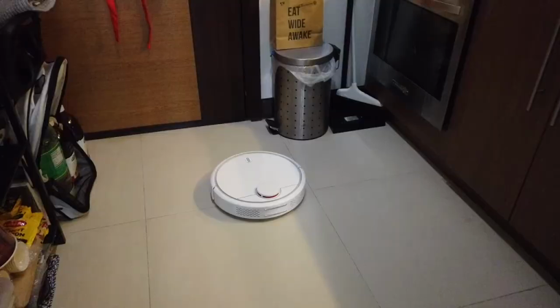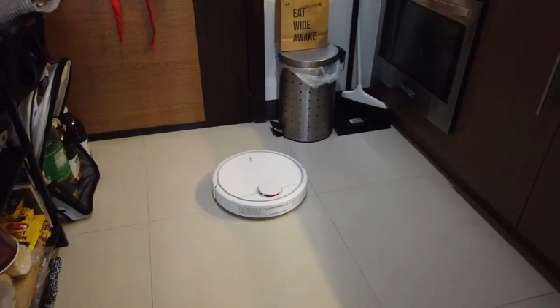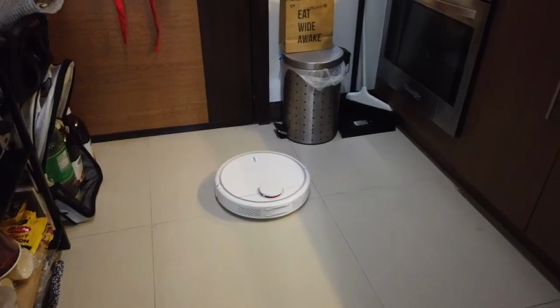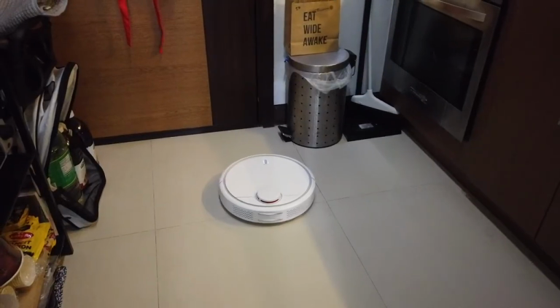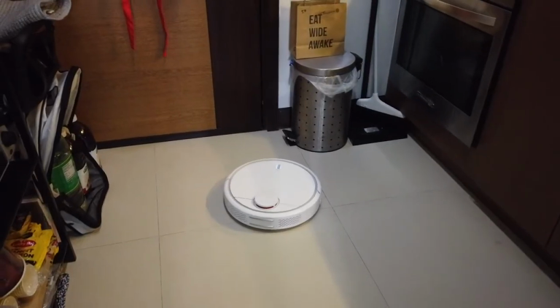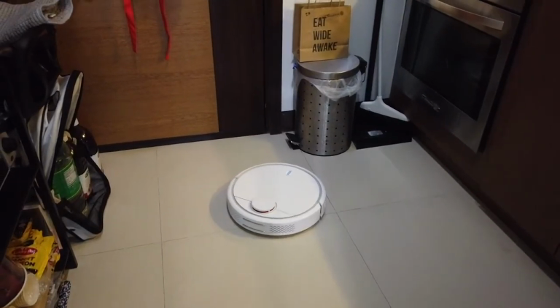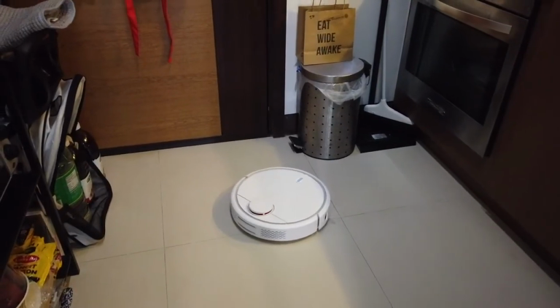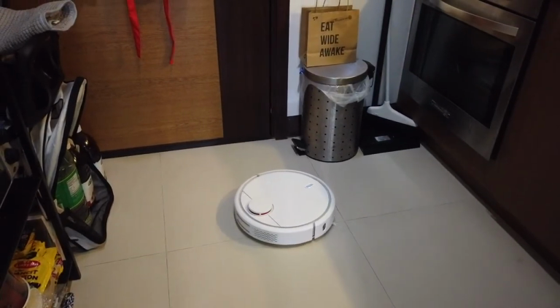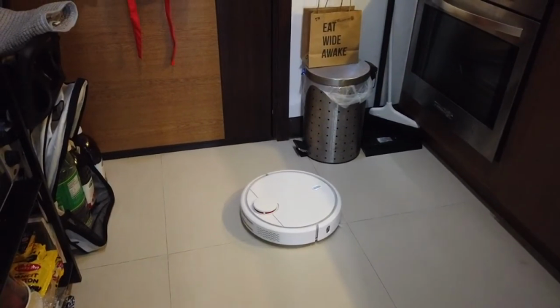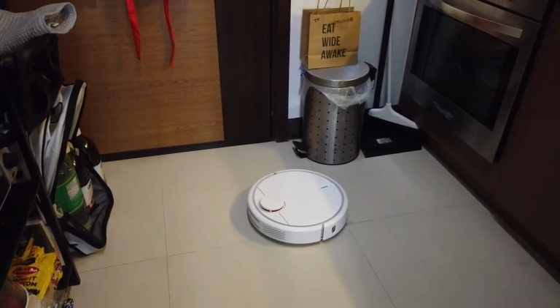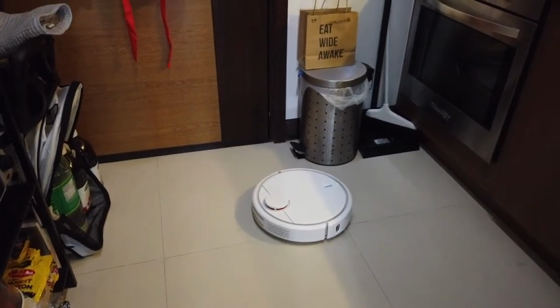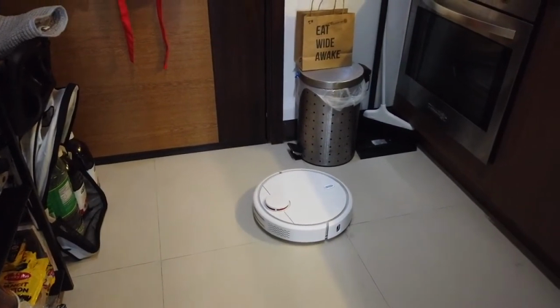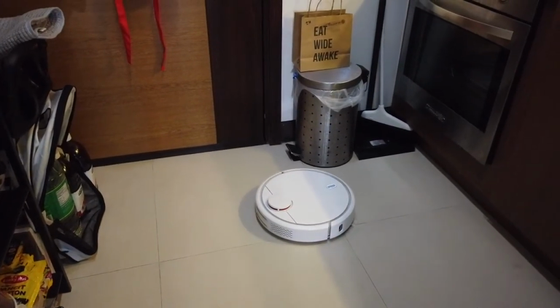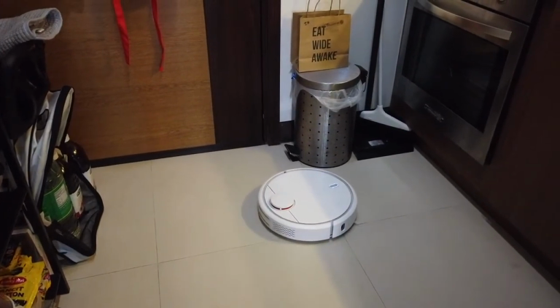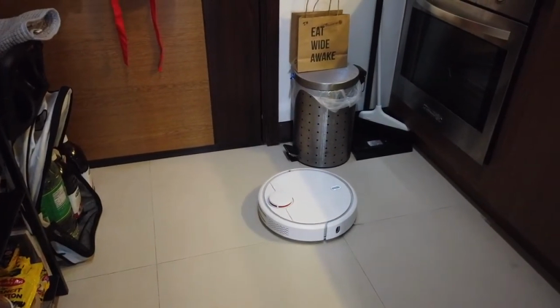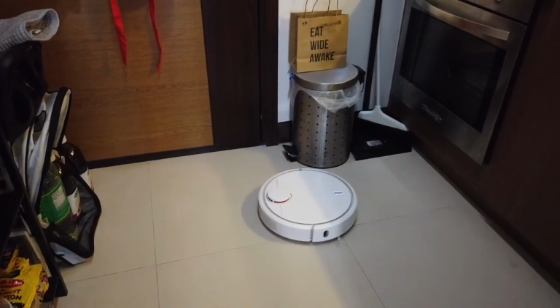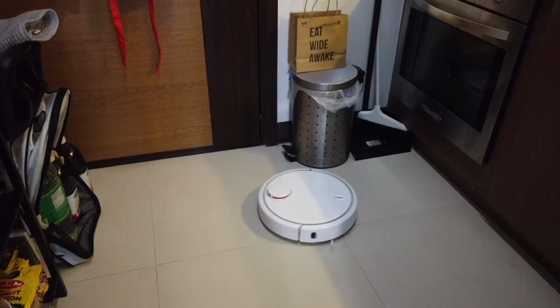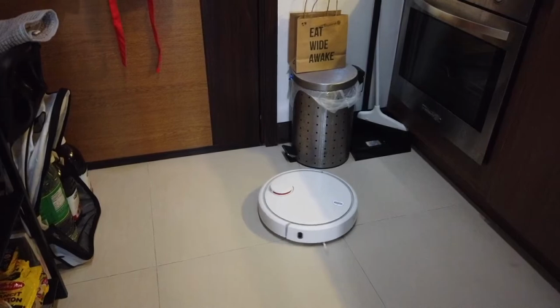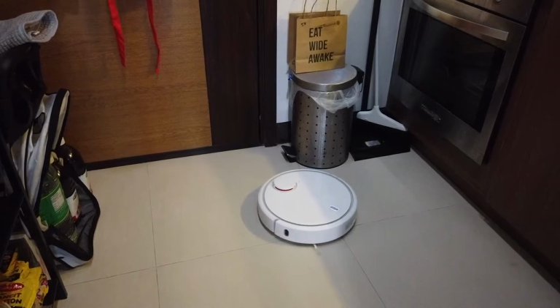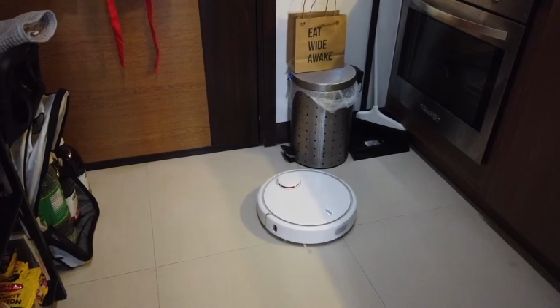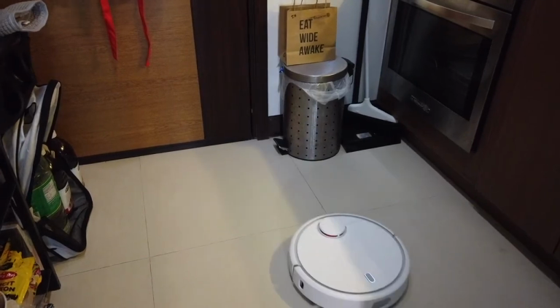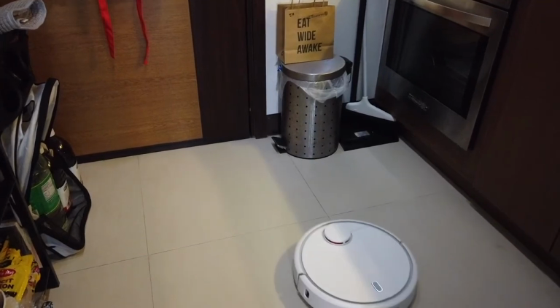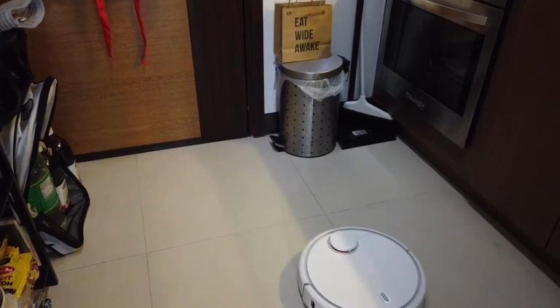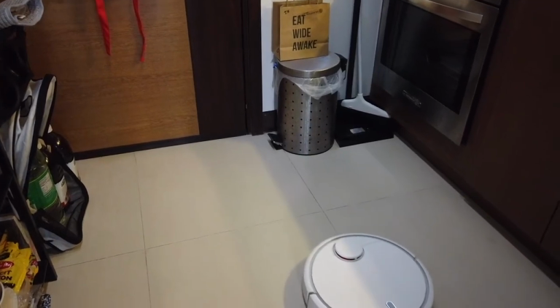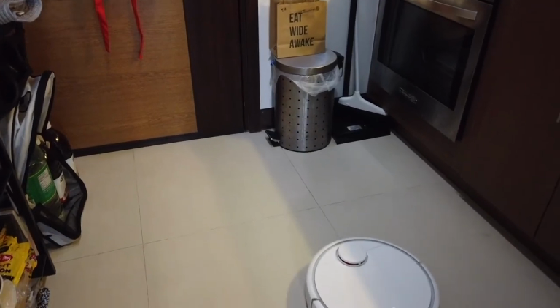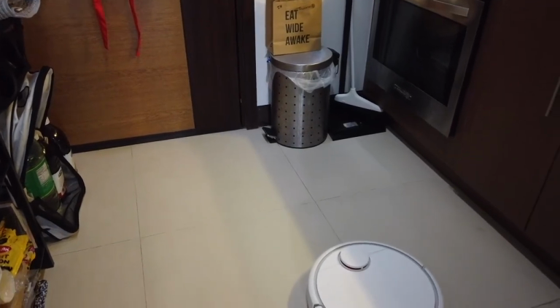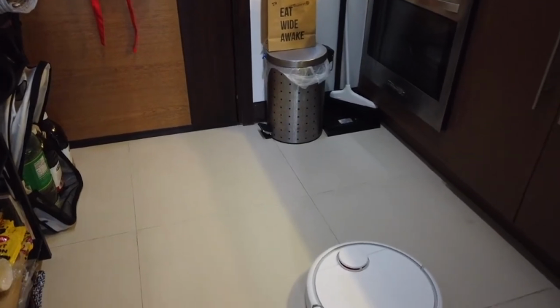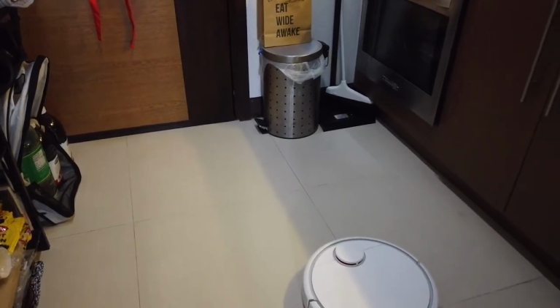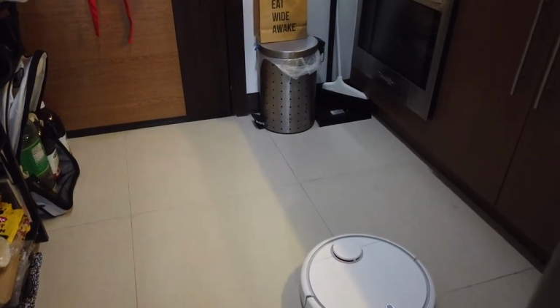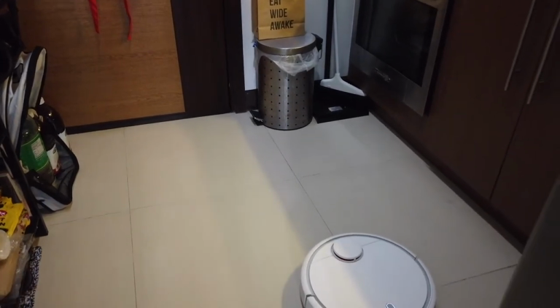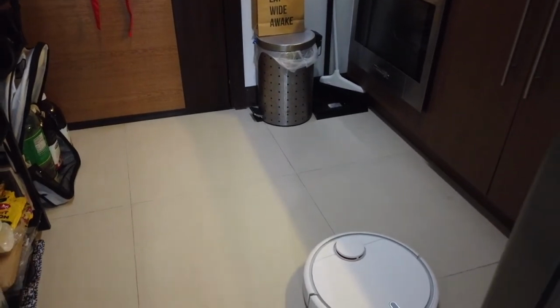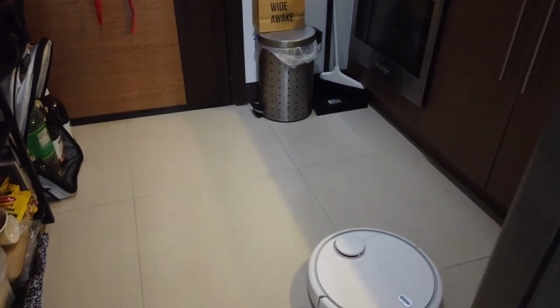I like that it's not as loud as a vacuum cleaner. It doesn't disturb the neighbors.